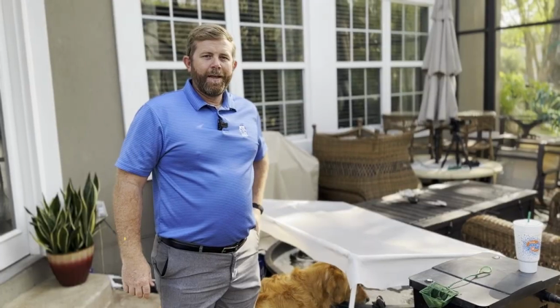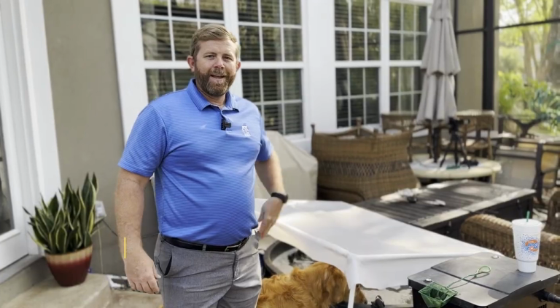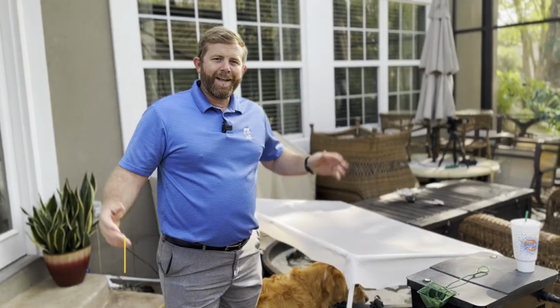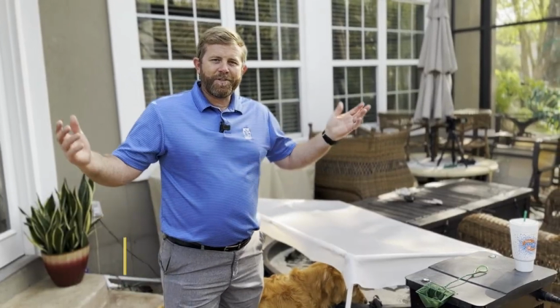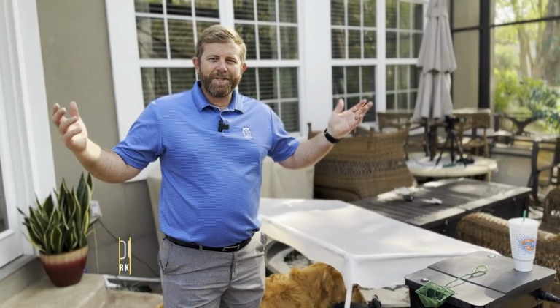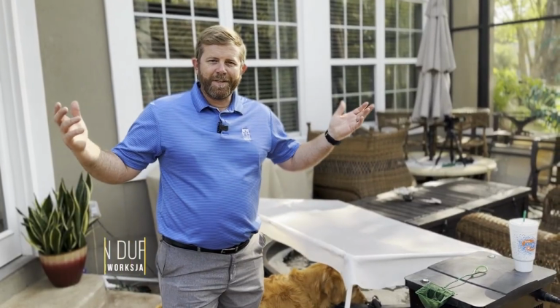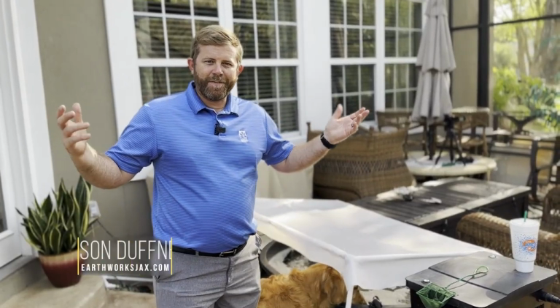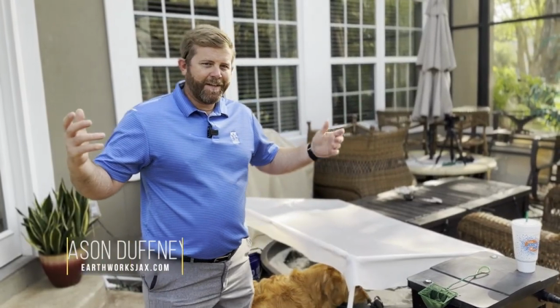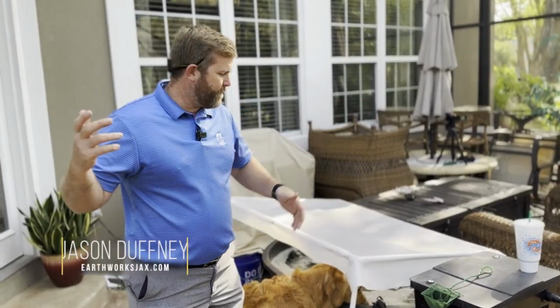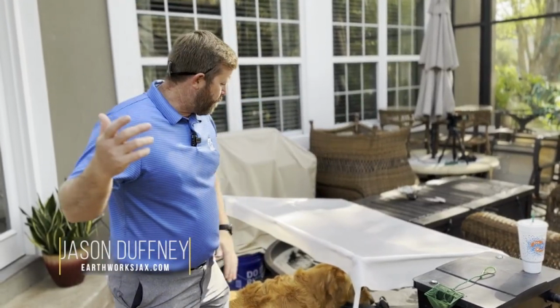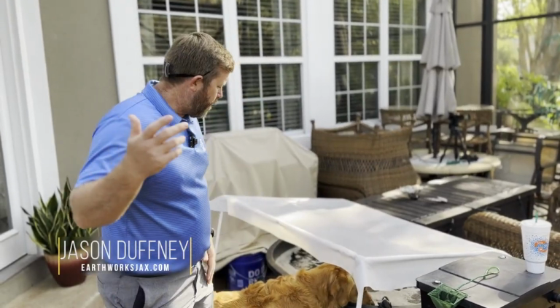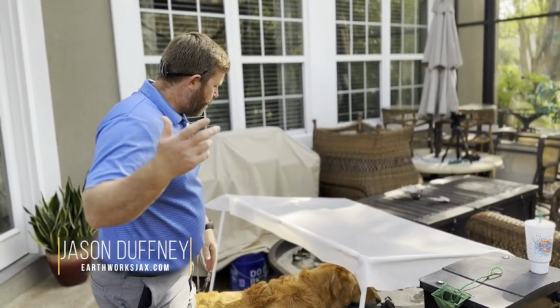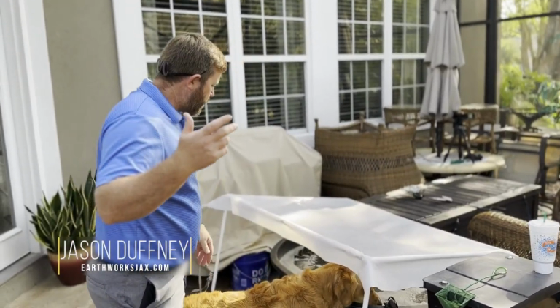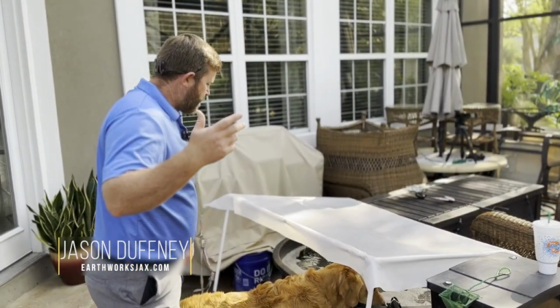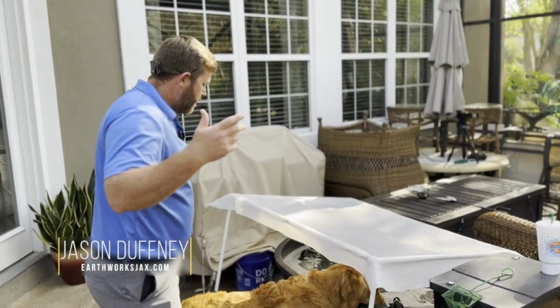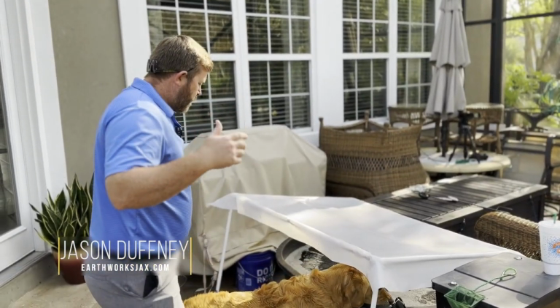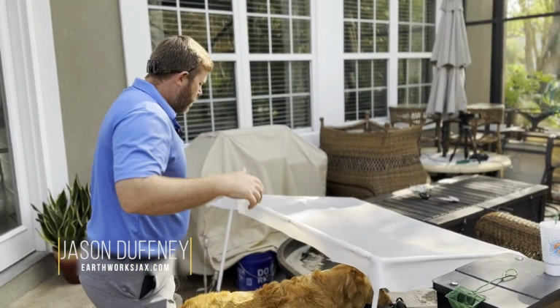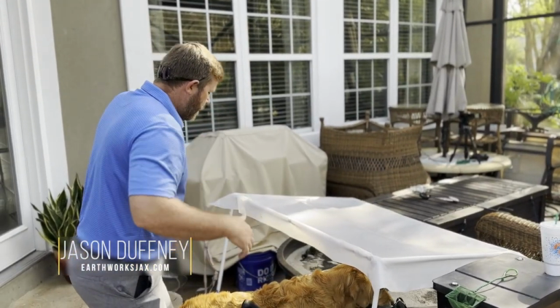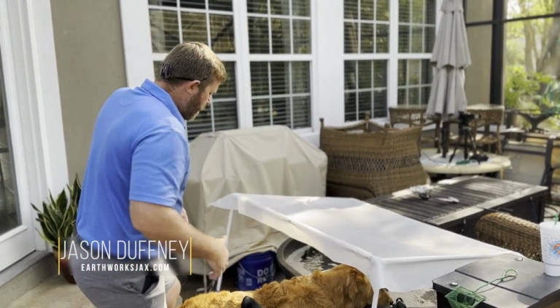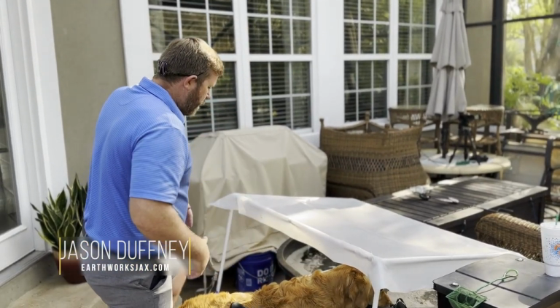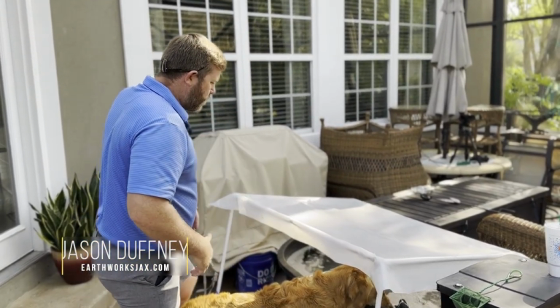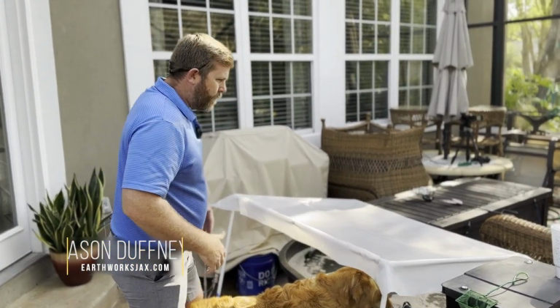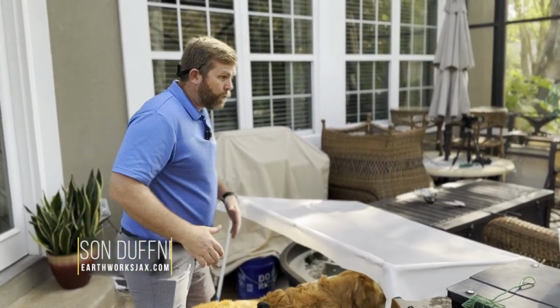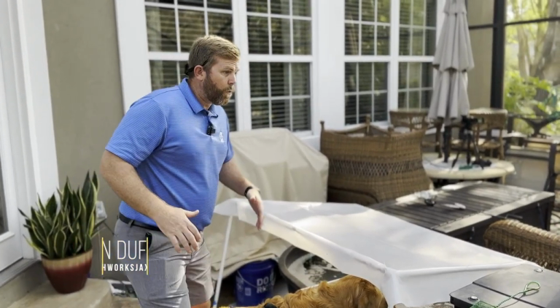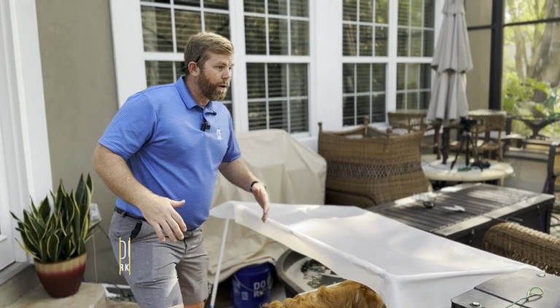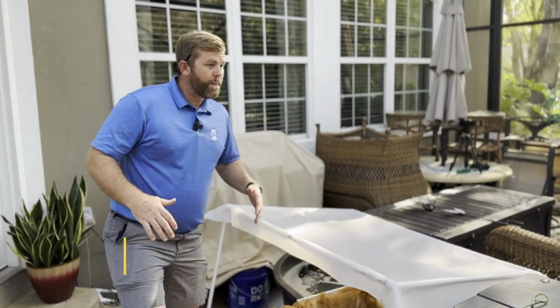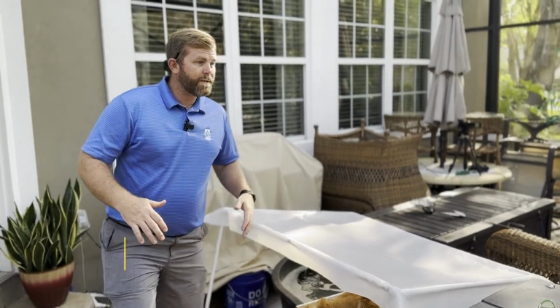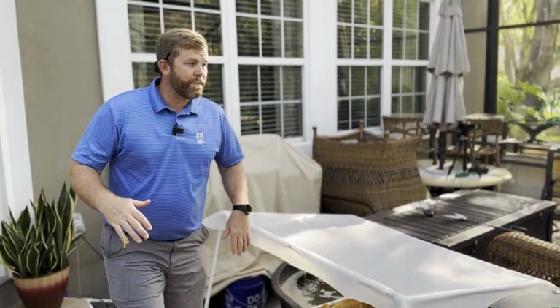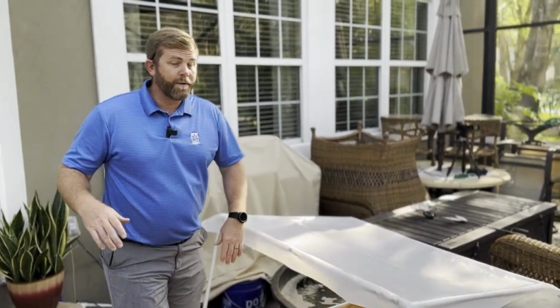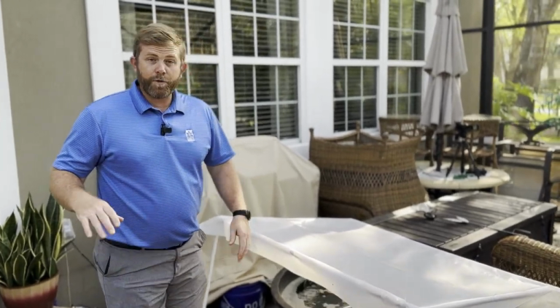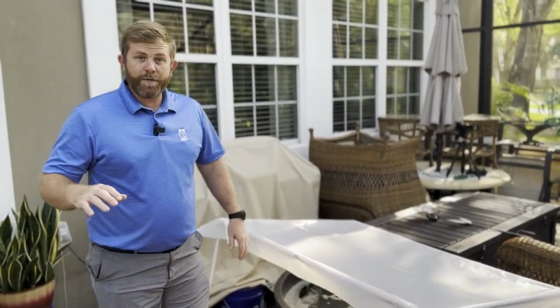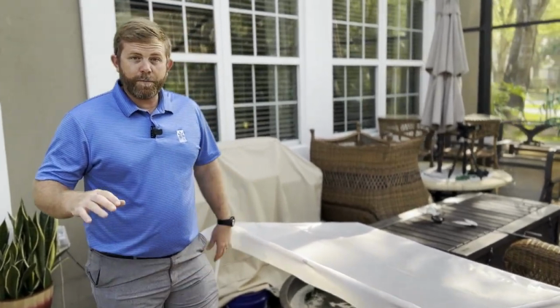Hey guys, Jason Duffany here from Earthworks — another really cool, awesome backyard transformation.